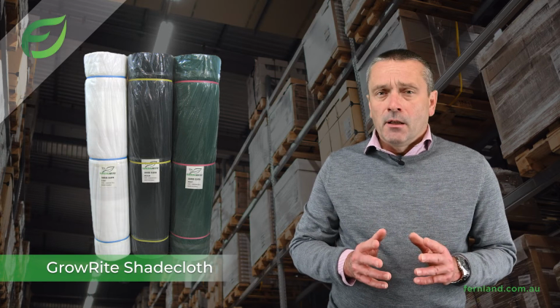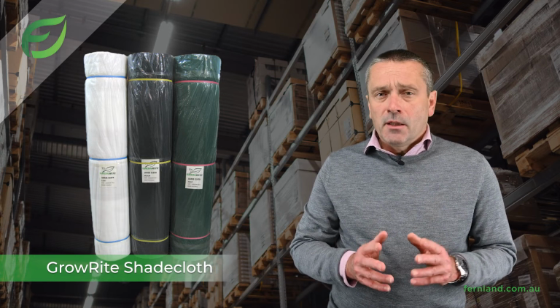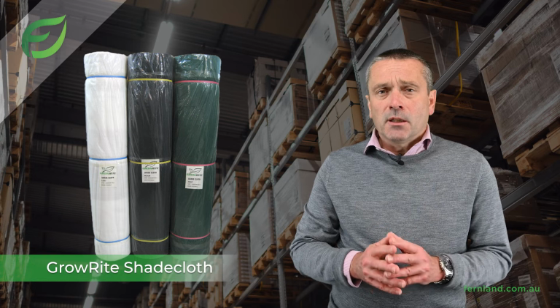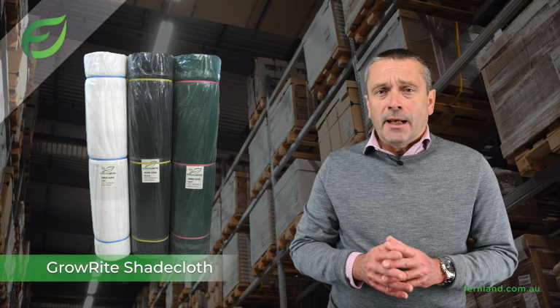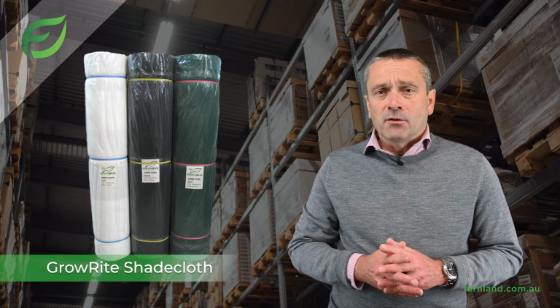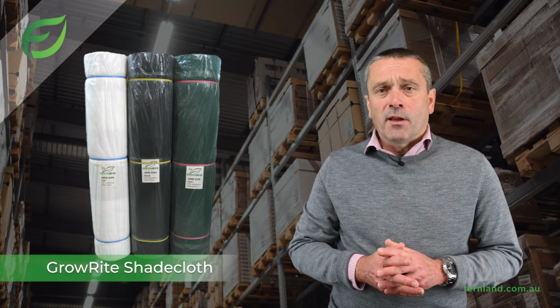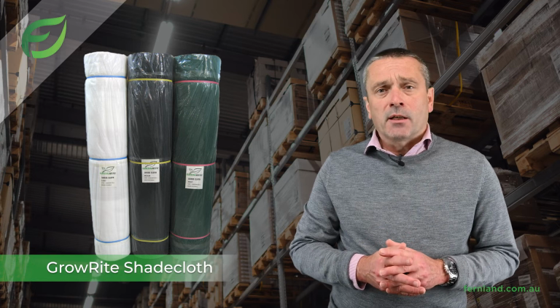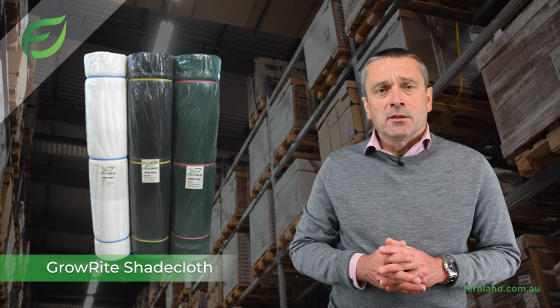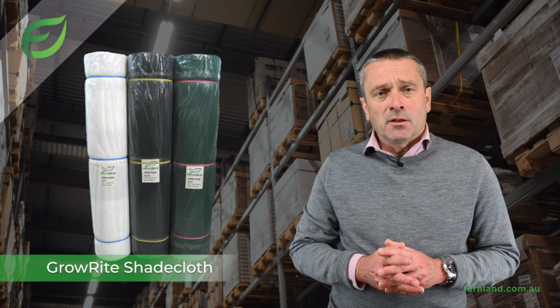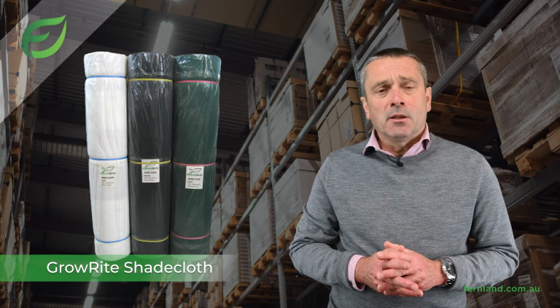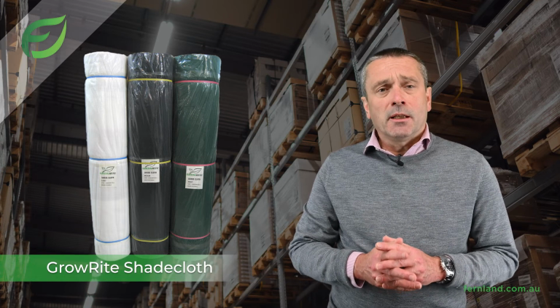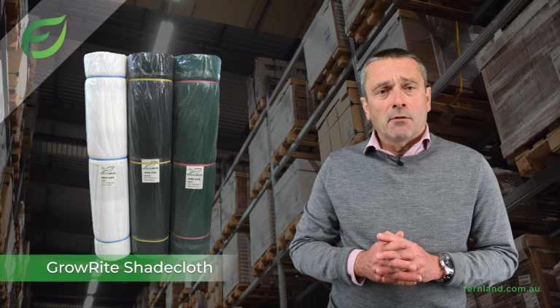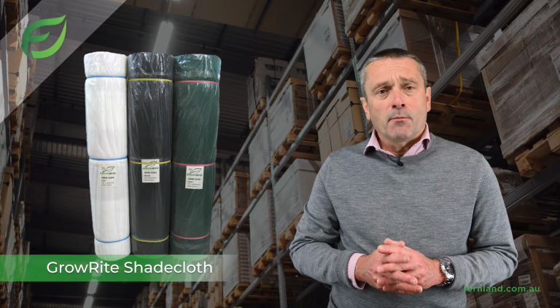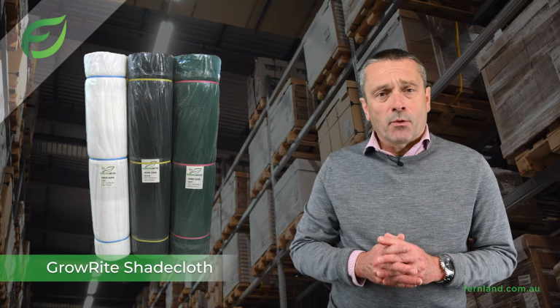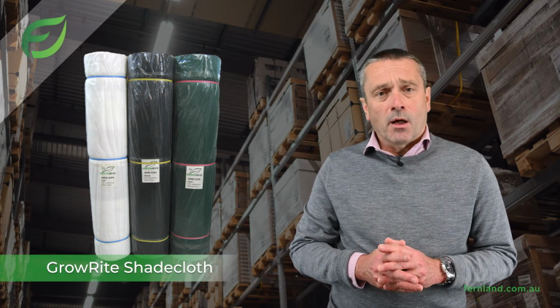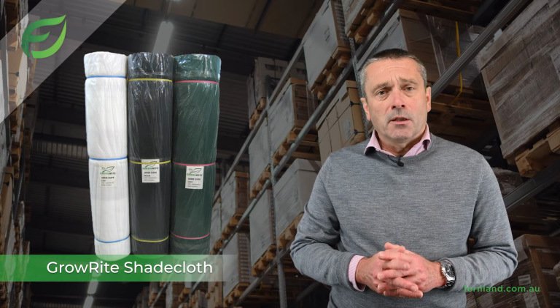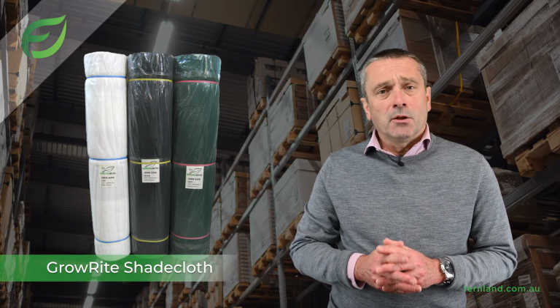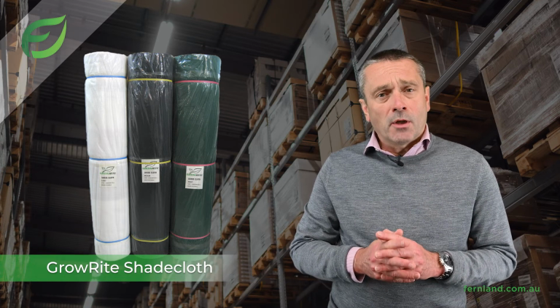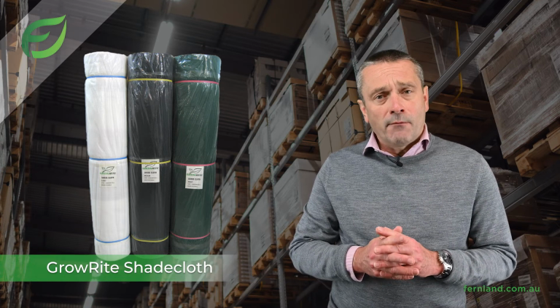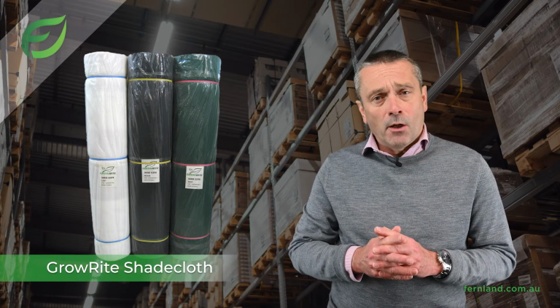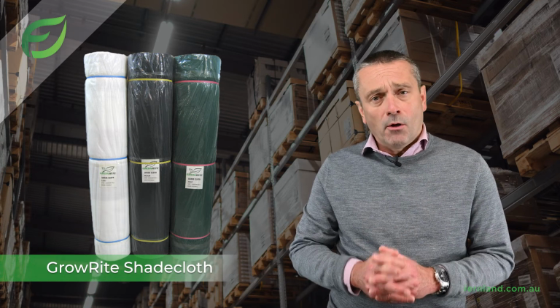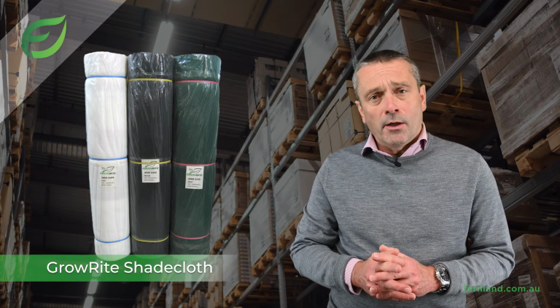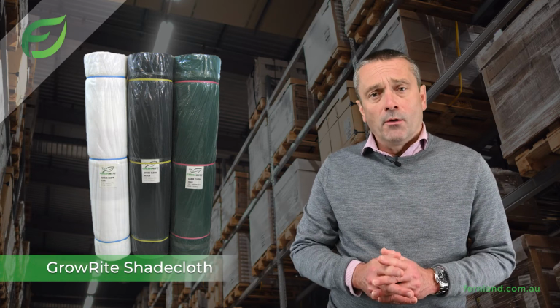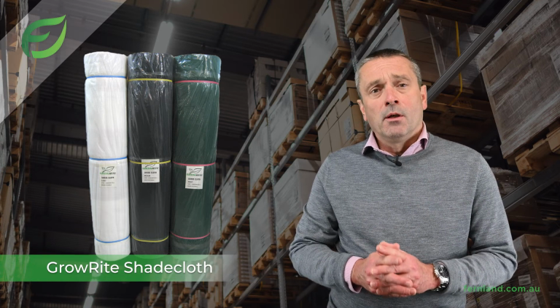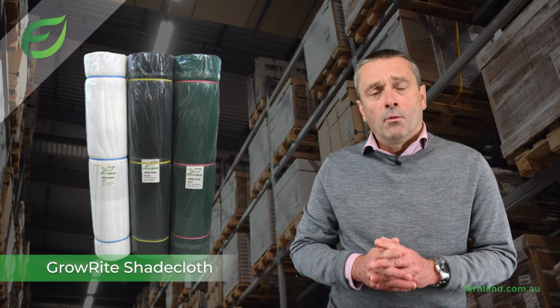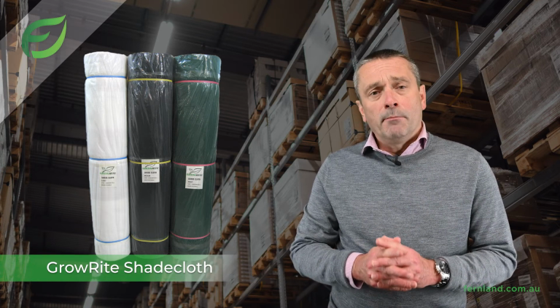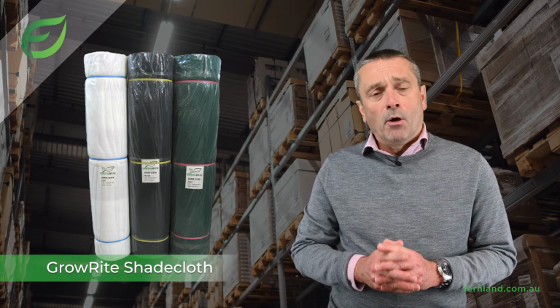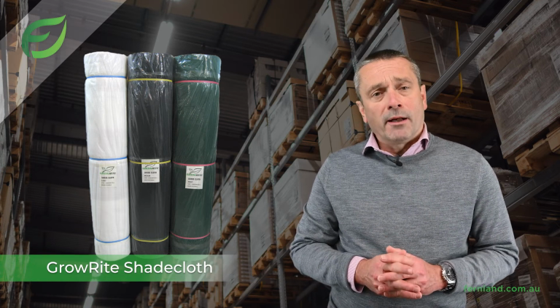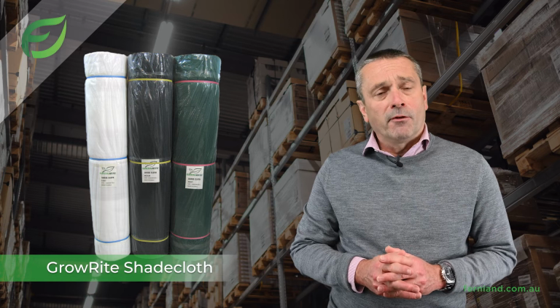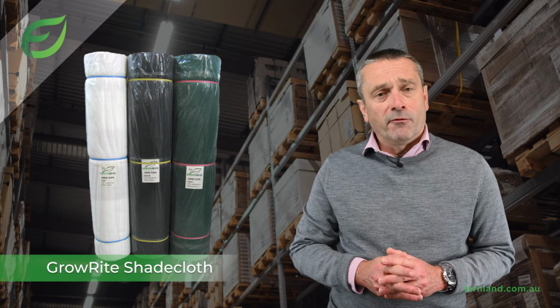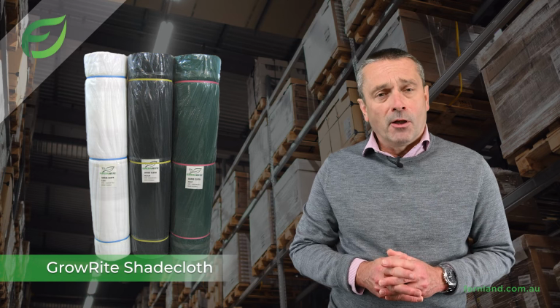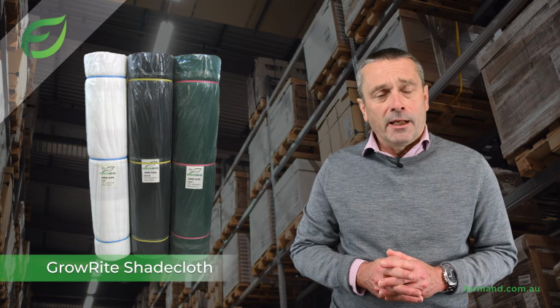This allows for that consistently great product that you can rely on when buying from Fernland.